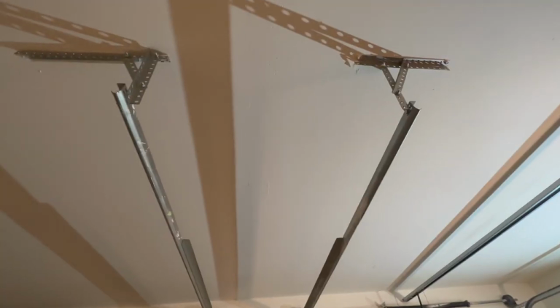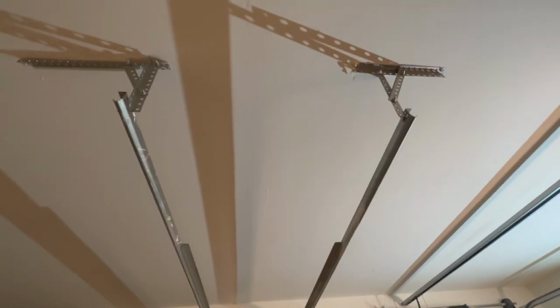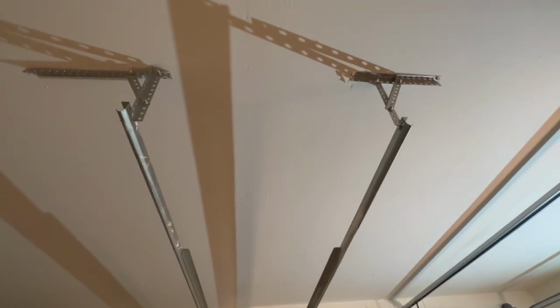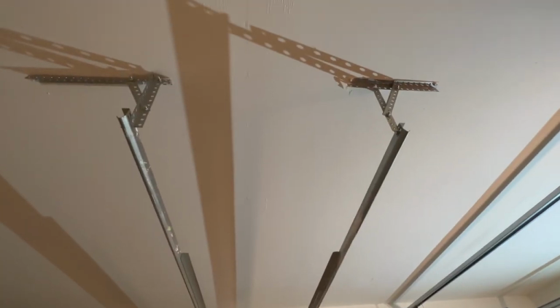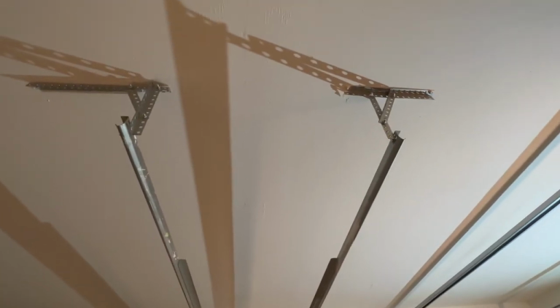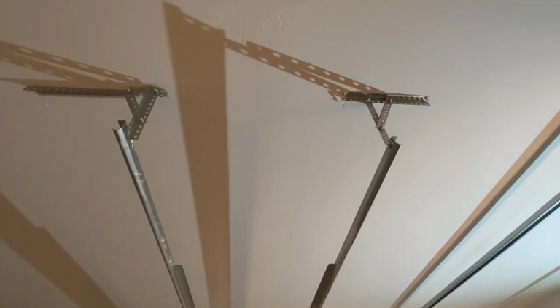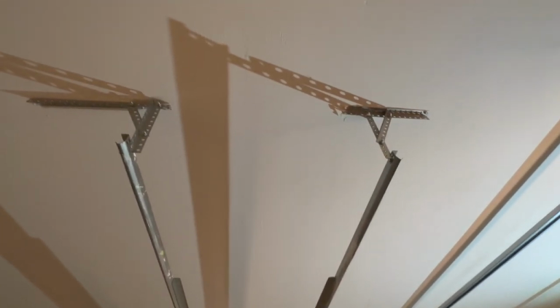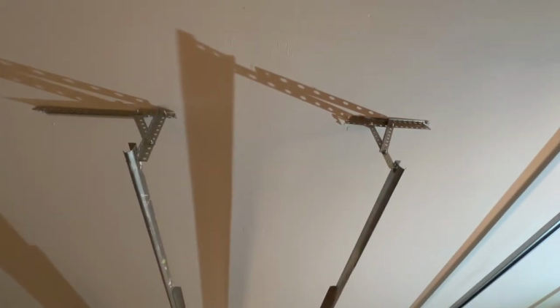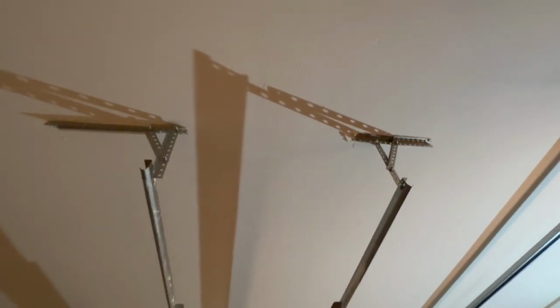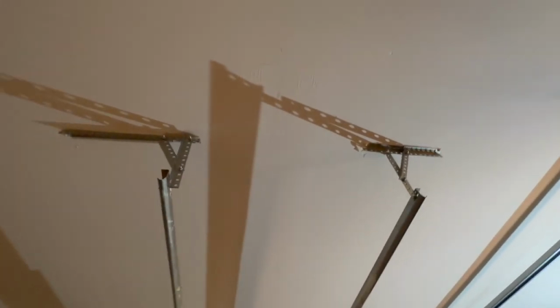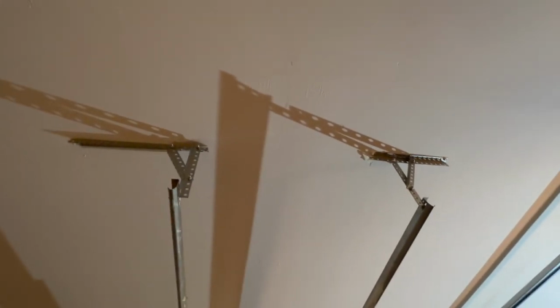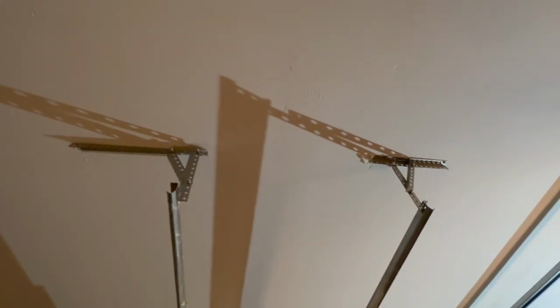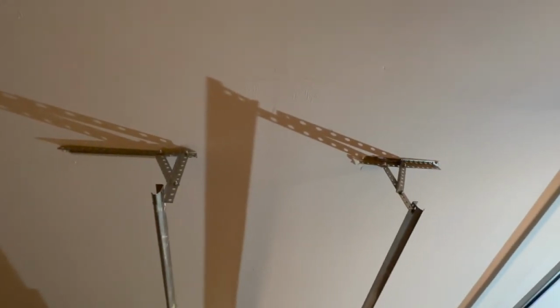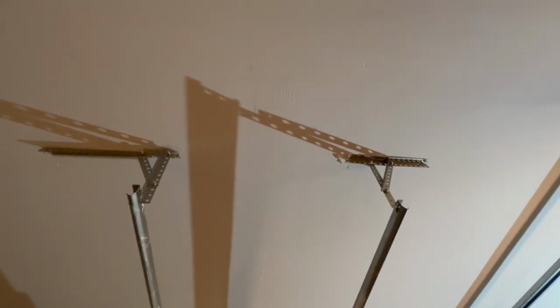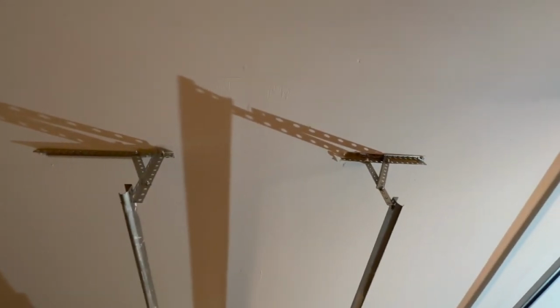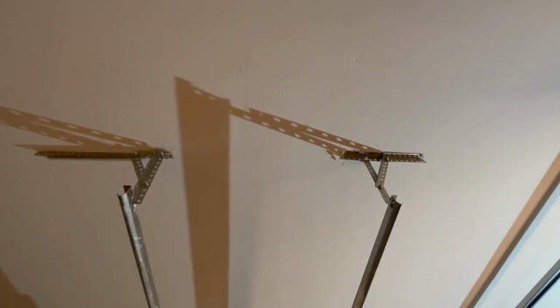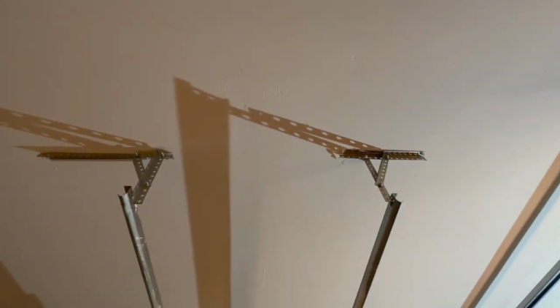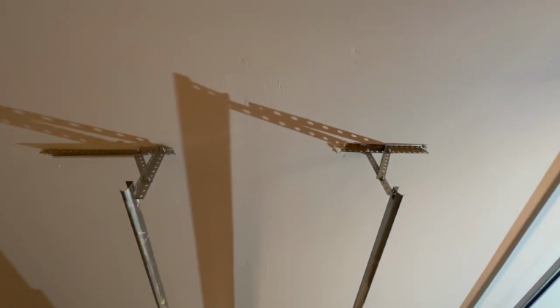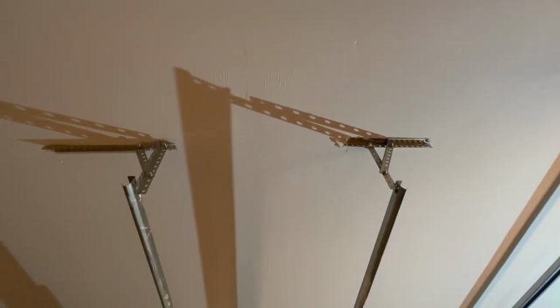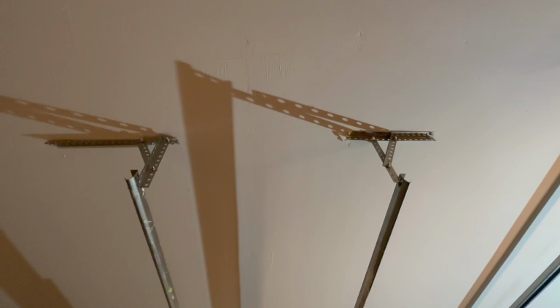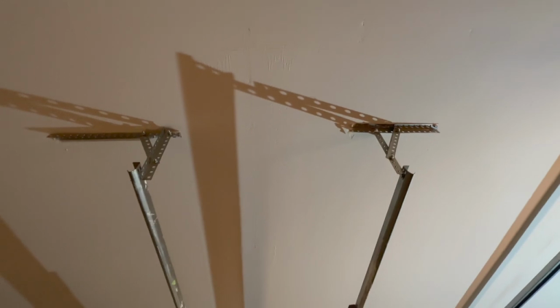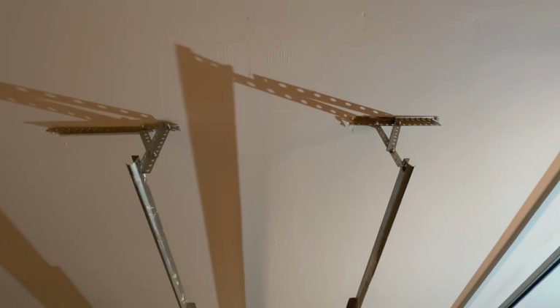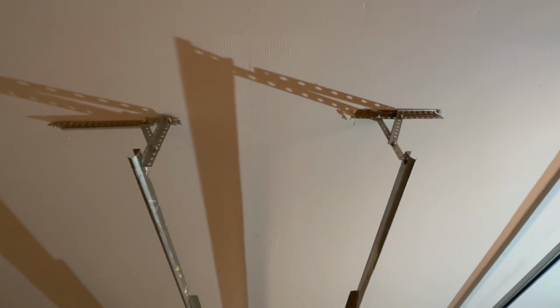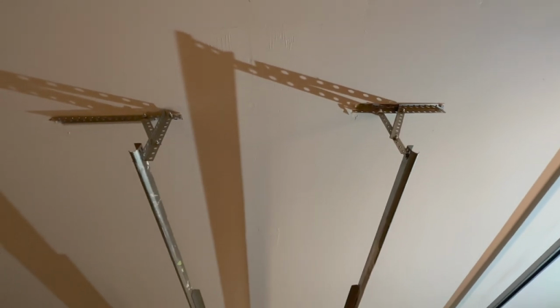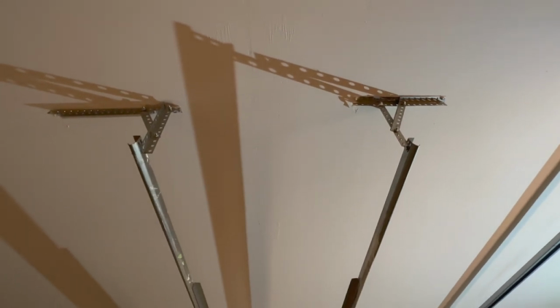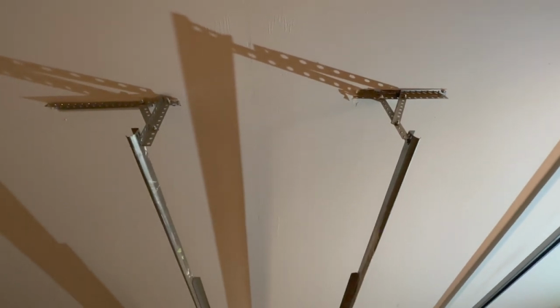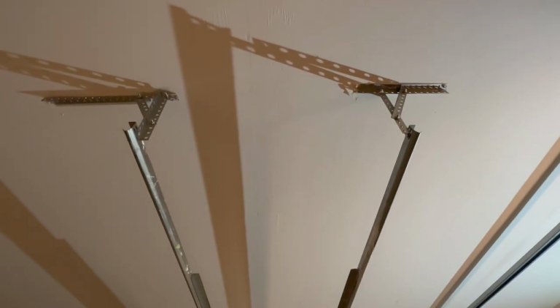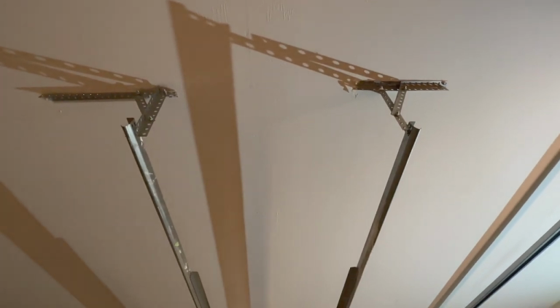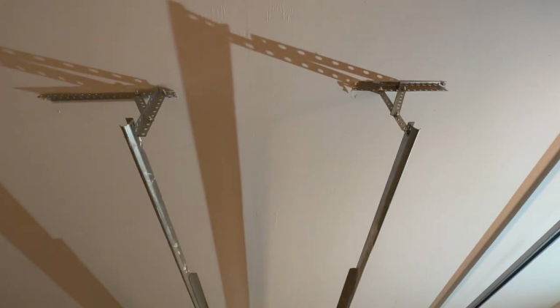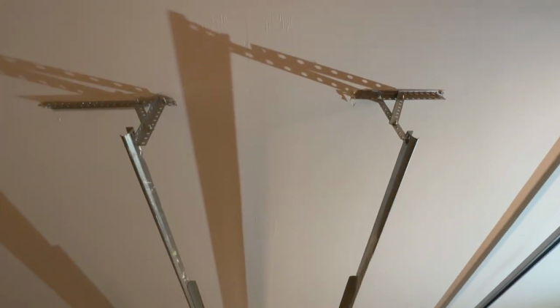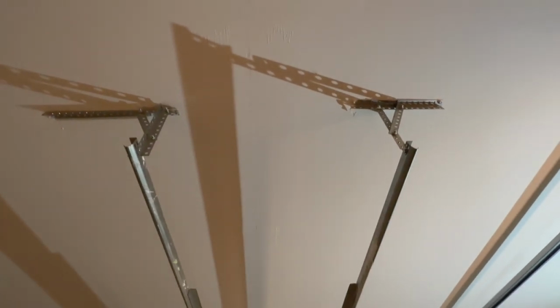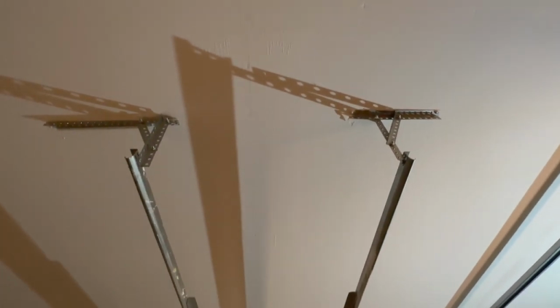How you can tell where the joist is: you can see the drywall tape. Whenever there's drywall tape, there's going to be a wooden joist behind it.